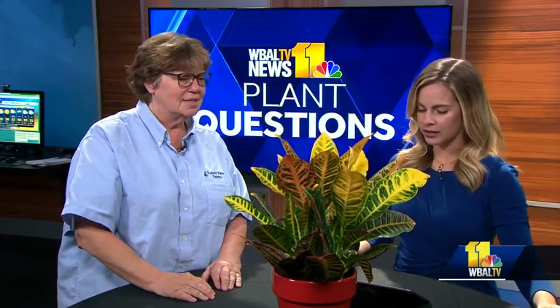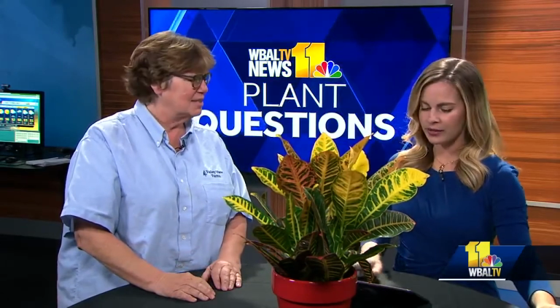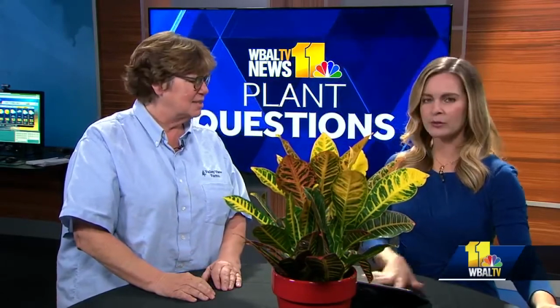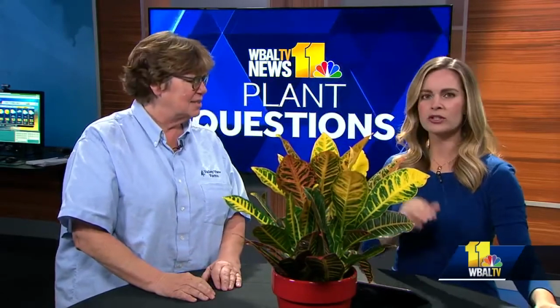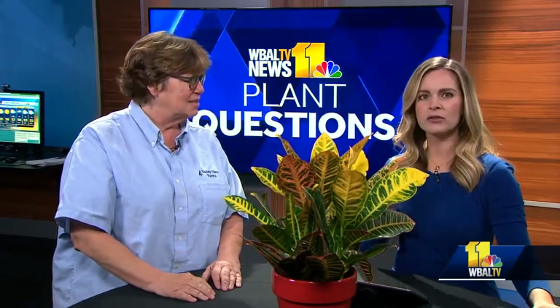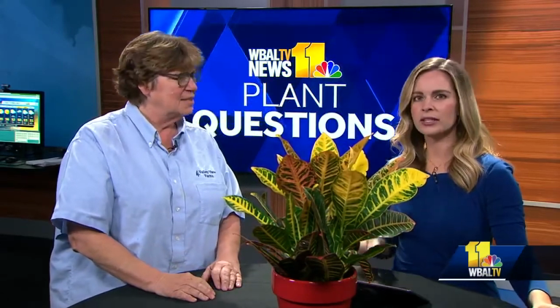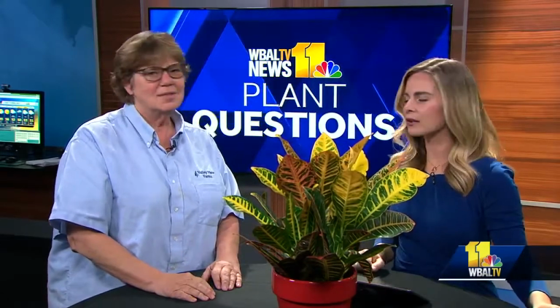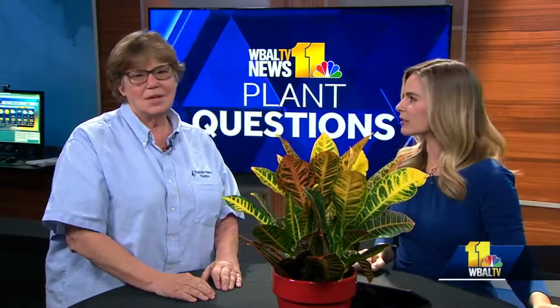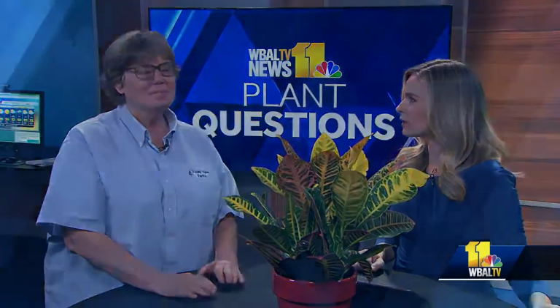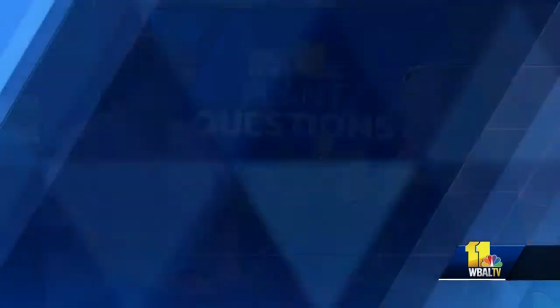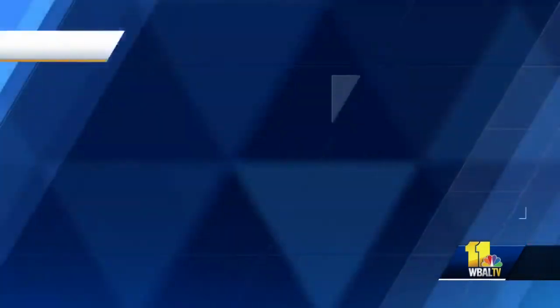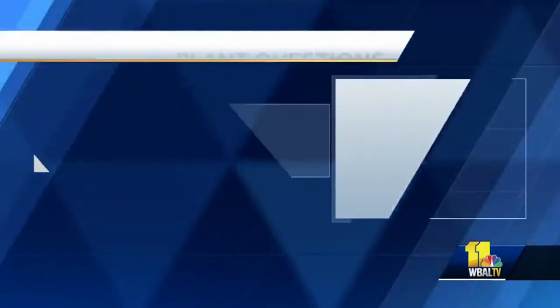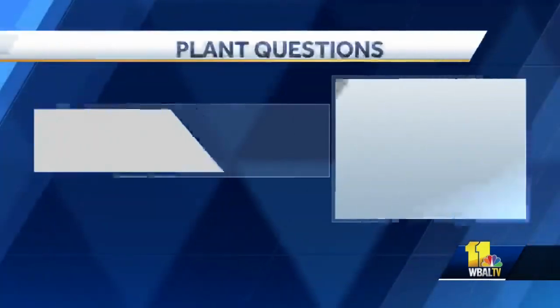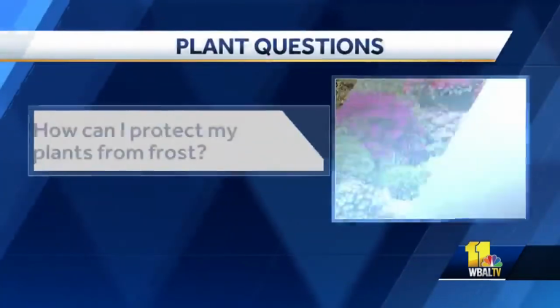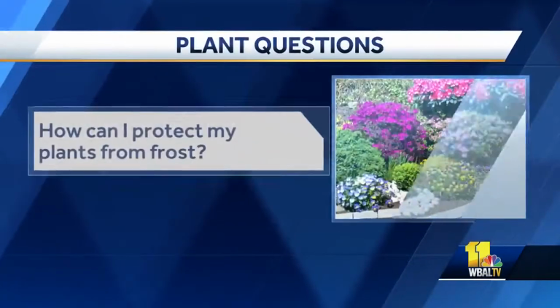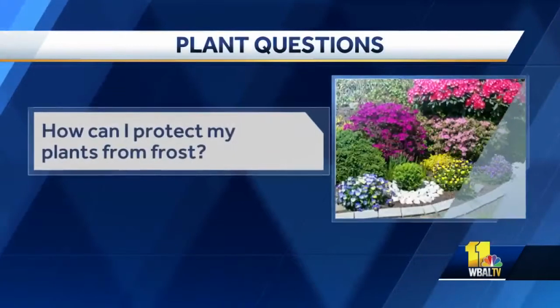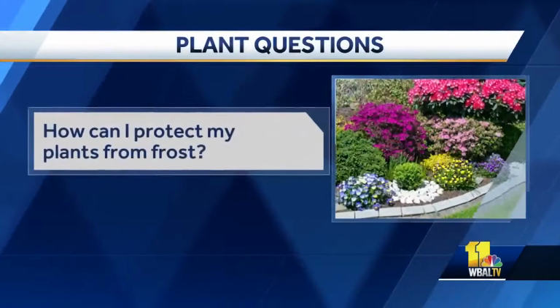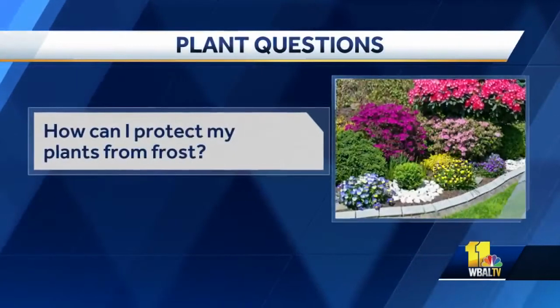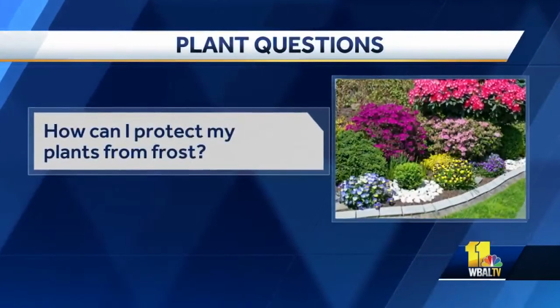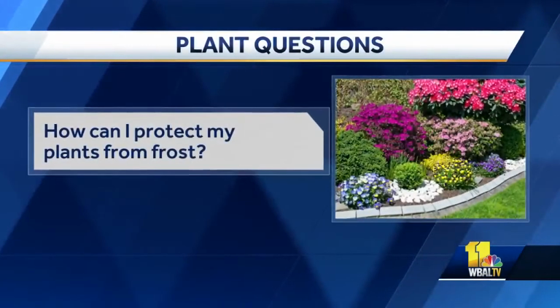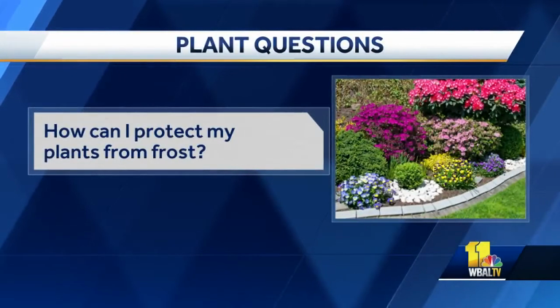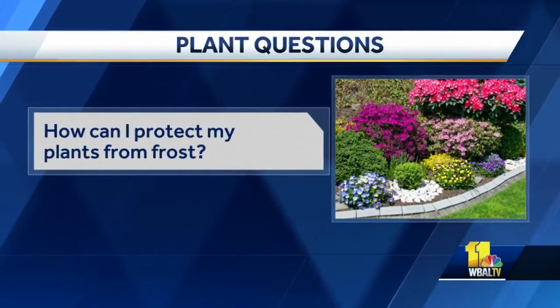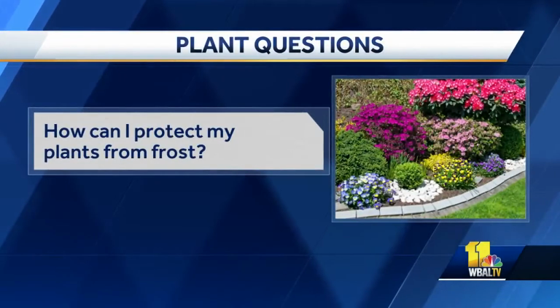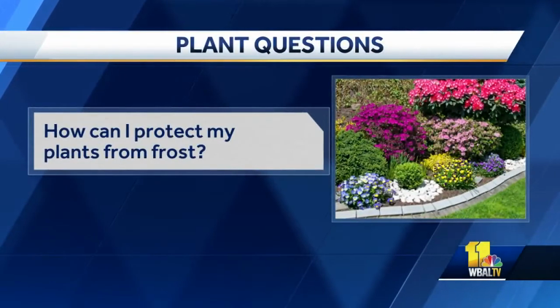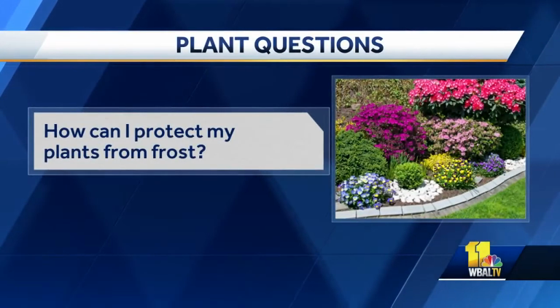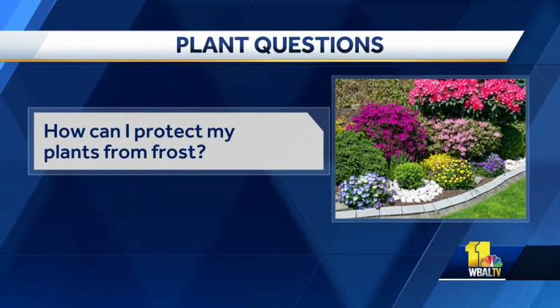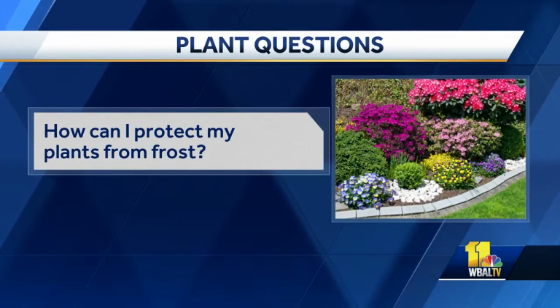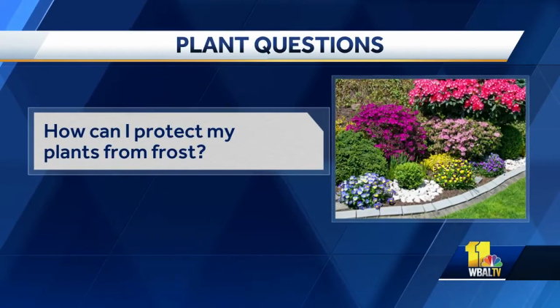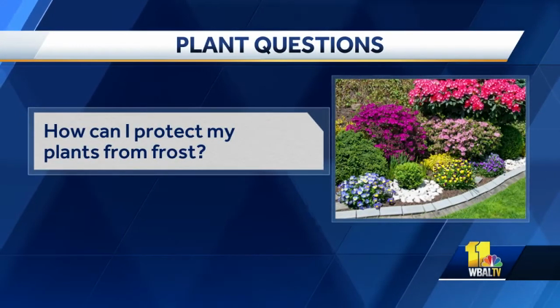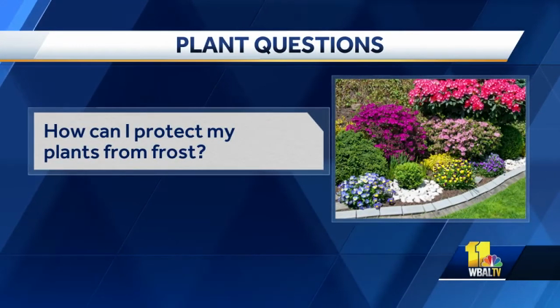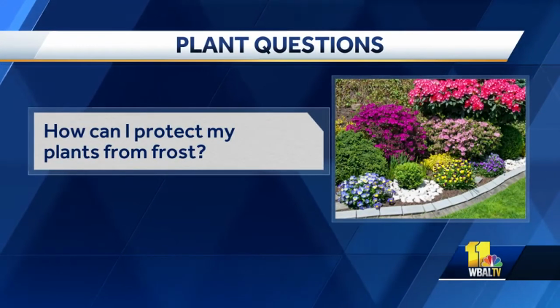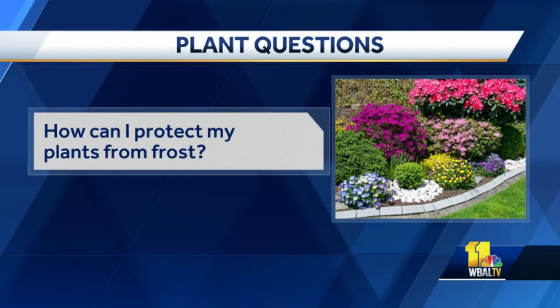All right, so we have some questions for you. Let's get right to them. Sounds good. A lot of them are weather-related. How can I protect my plants from frost? Everyone's talking frost.